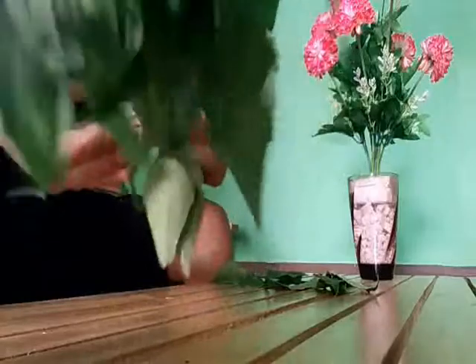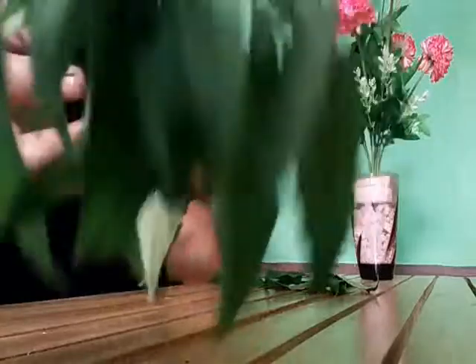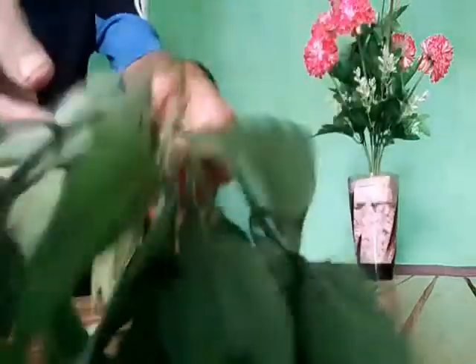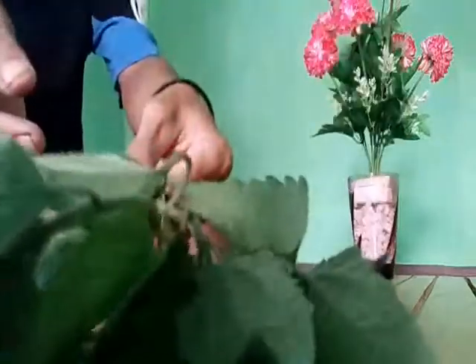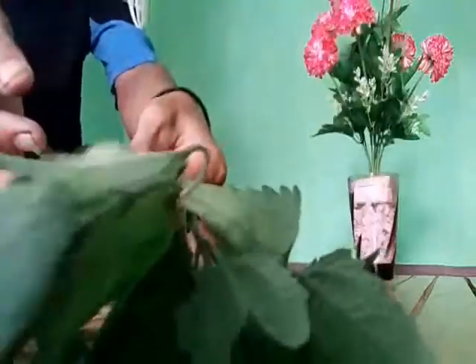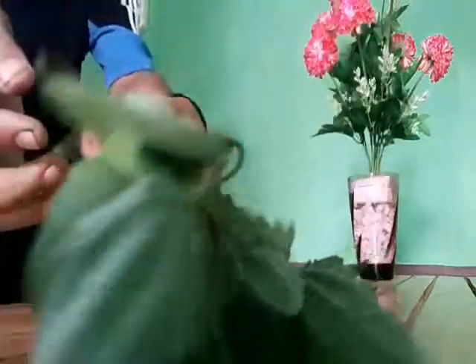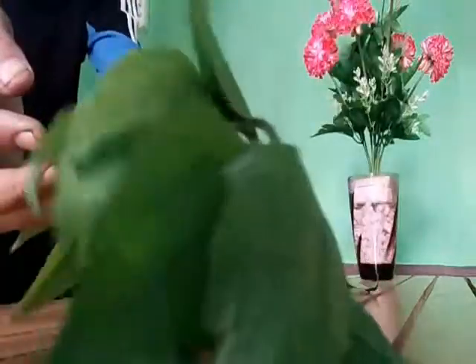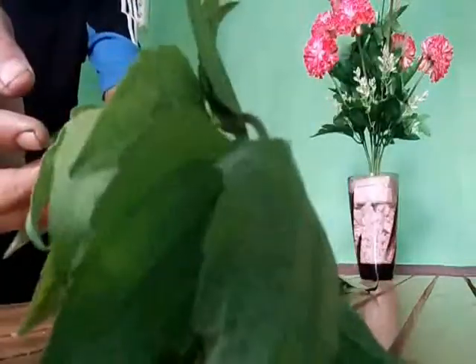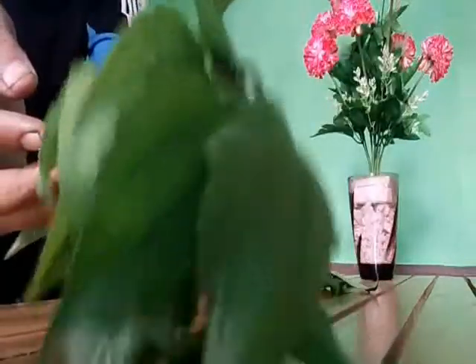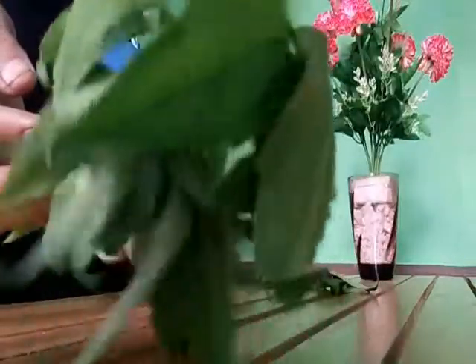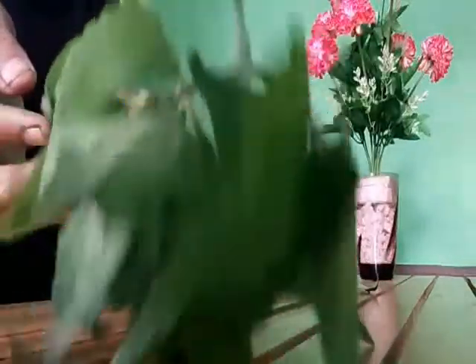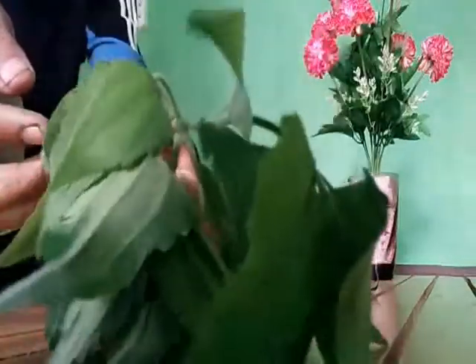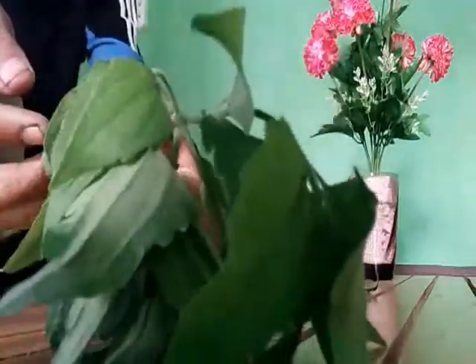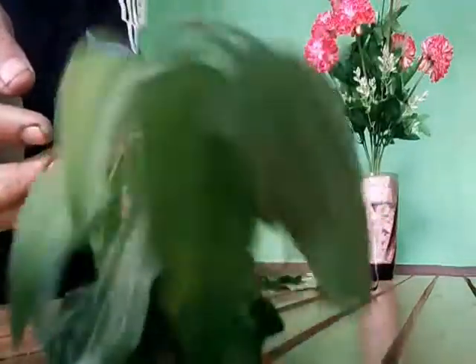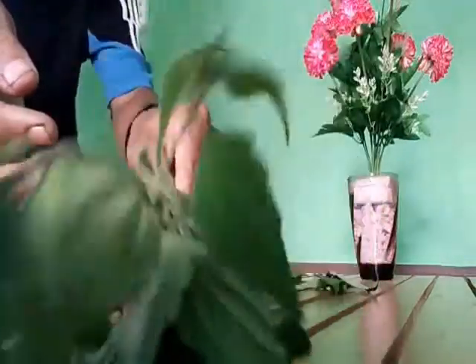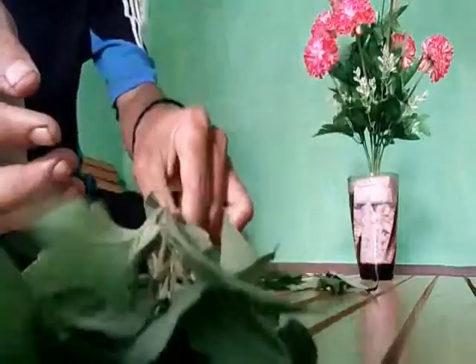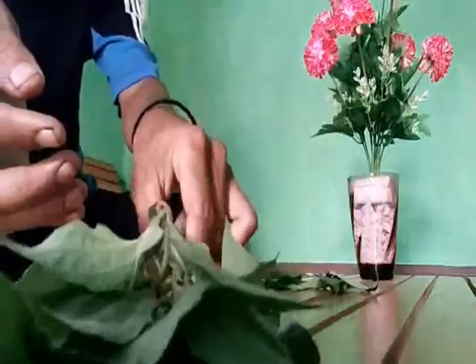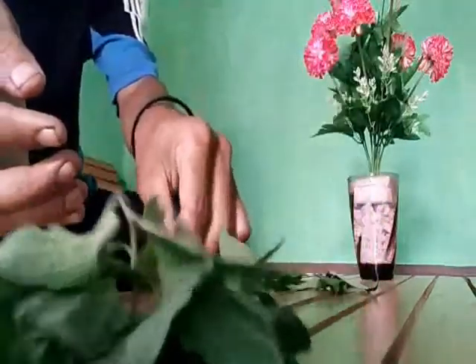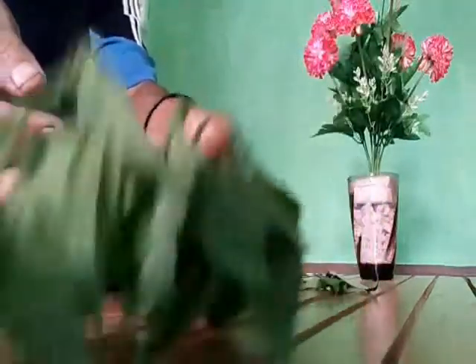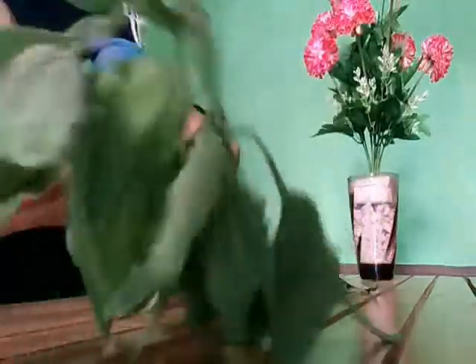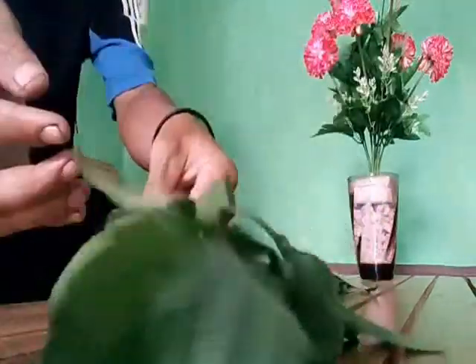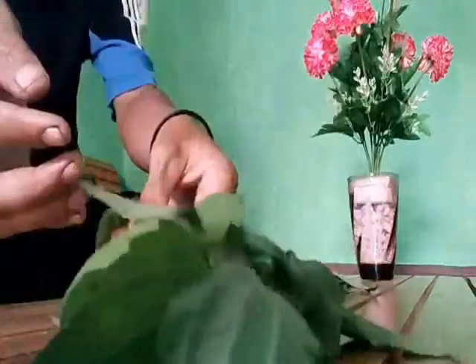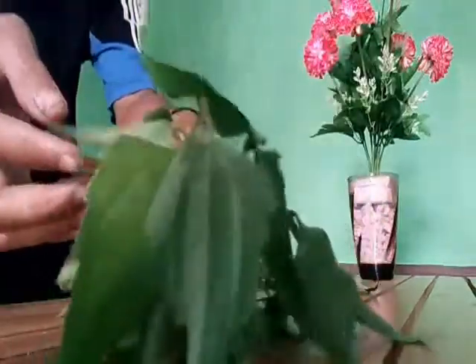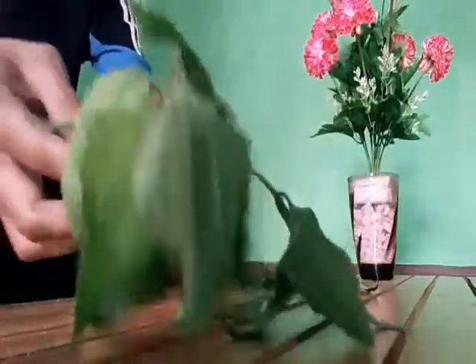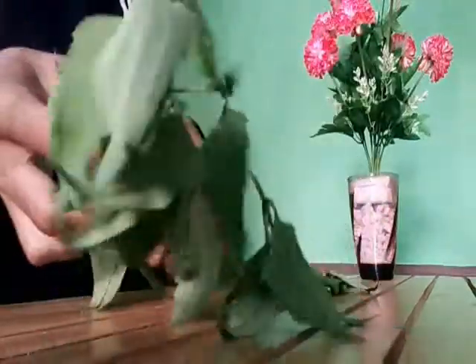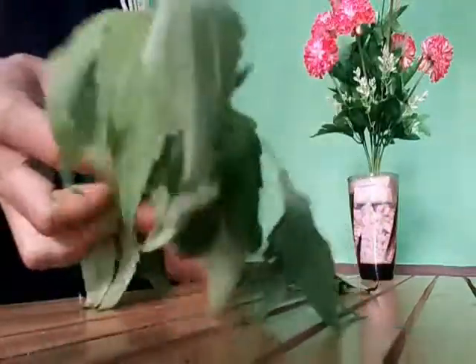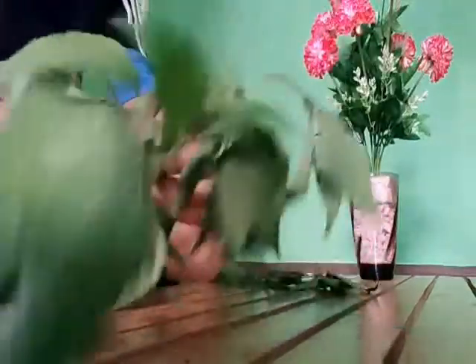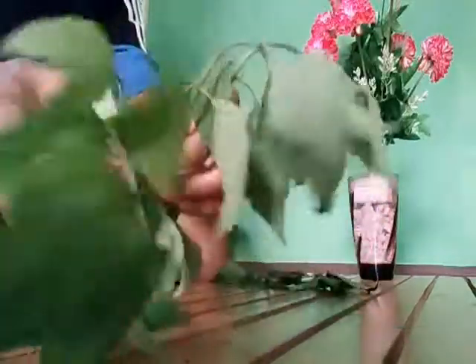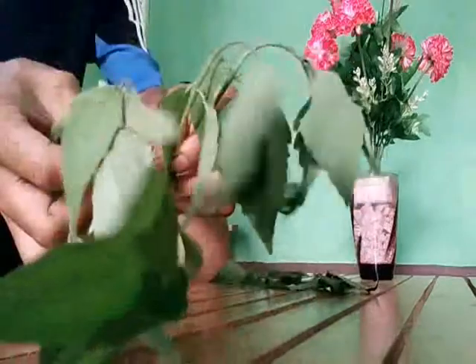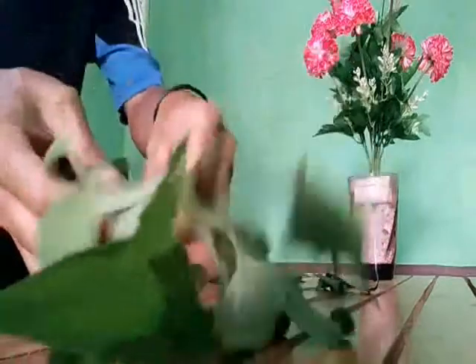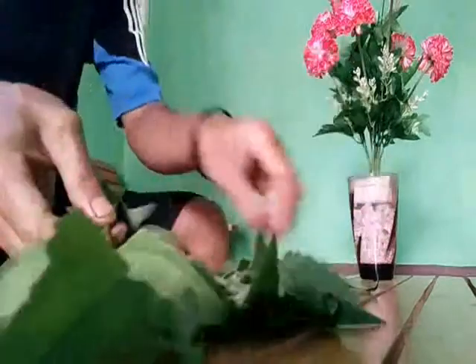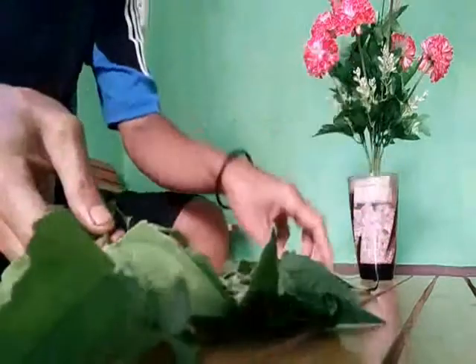Ini merupakan daun lampu. Kalau dalam masa bakatinya, daun lampu.